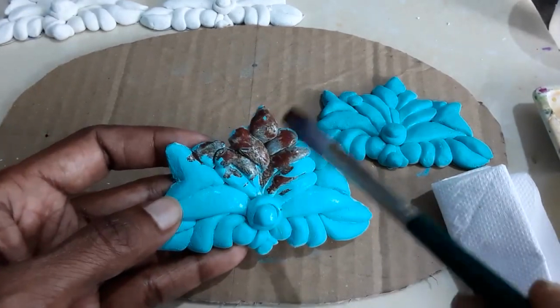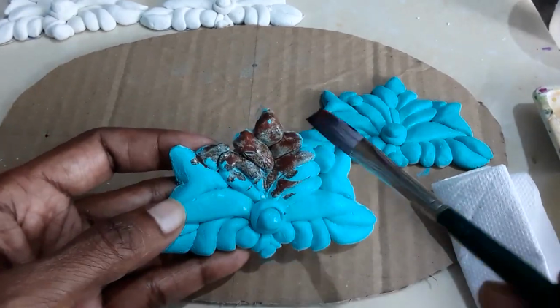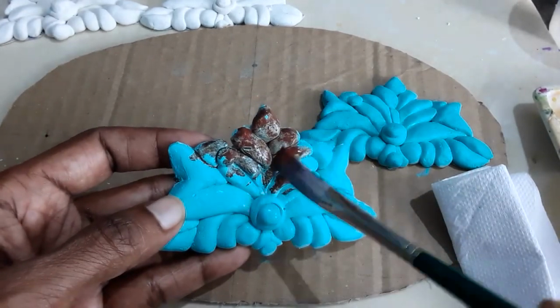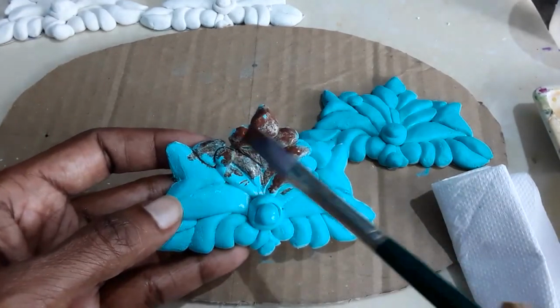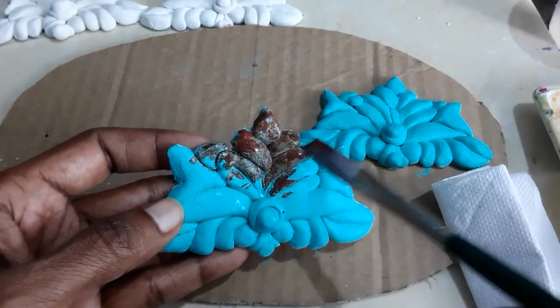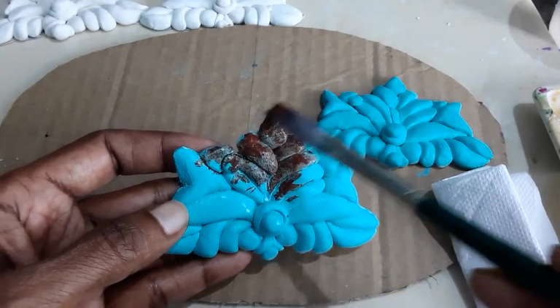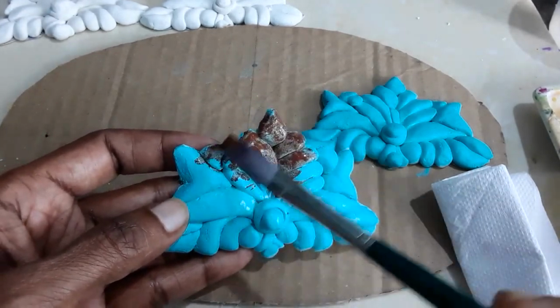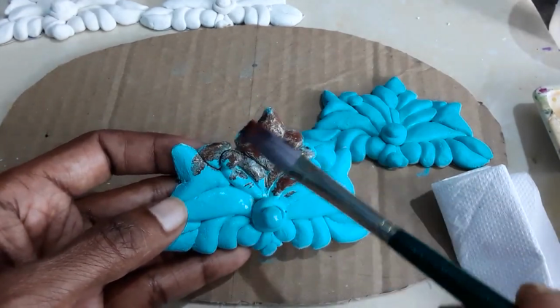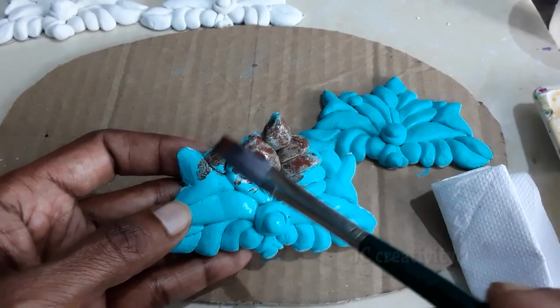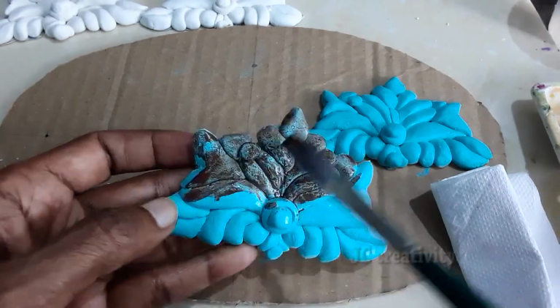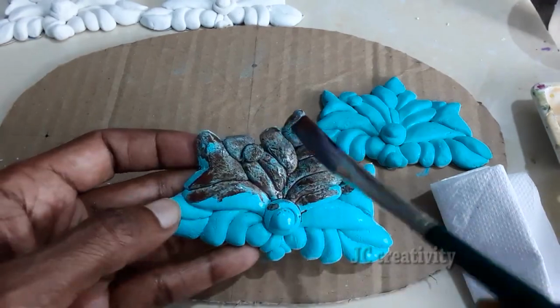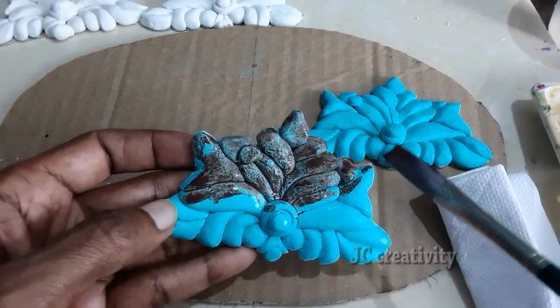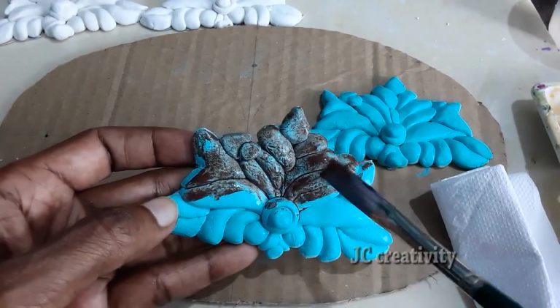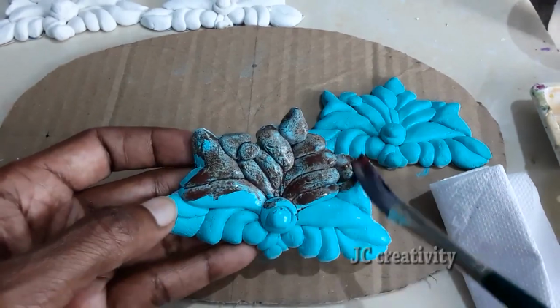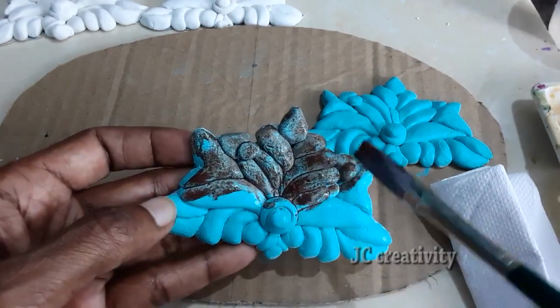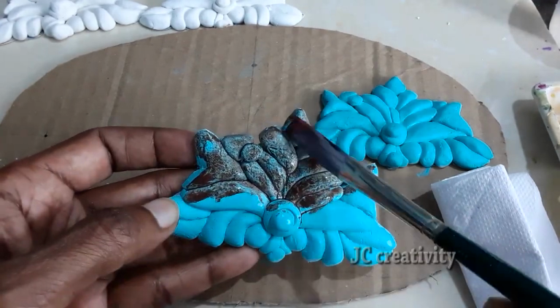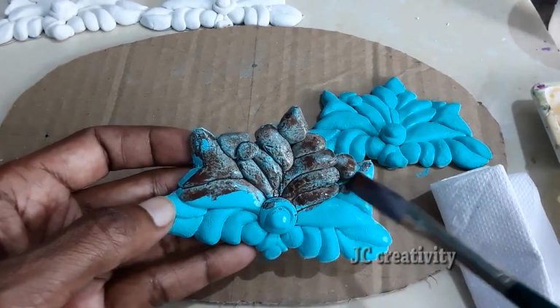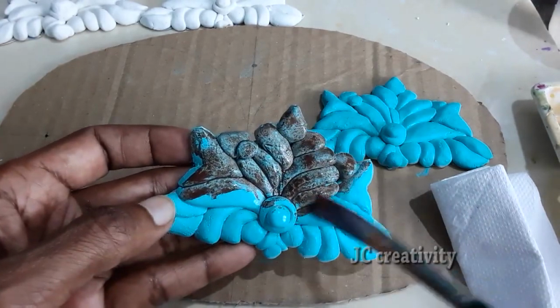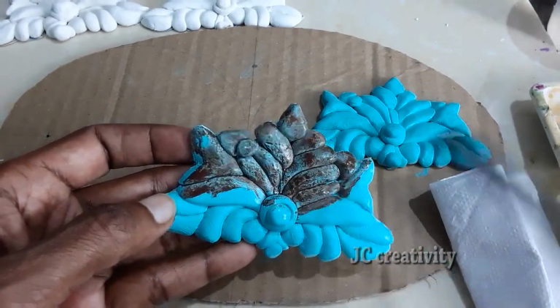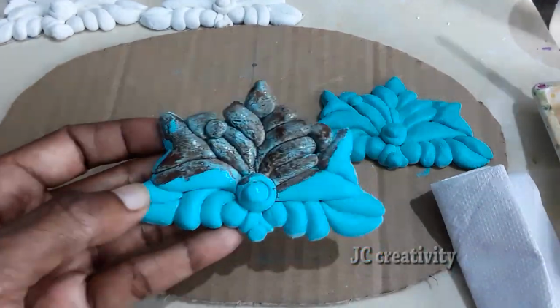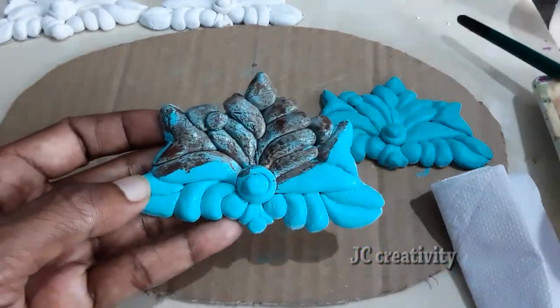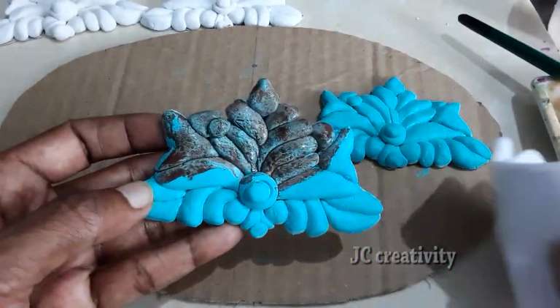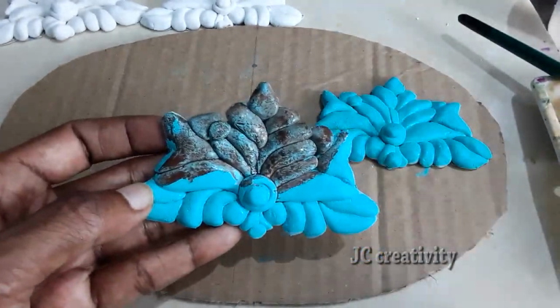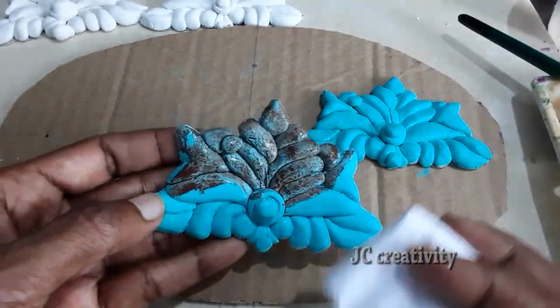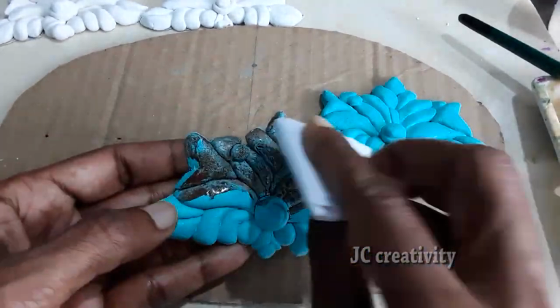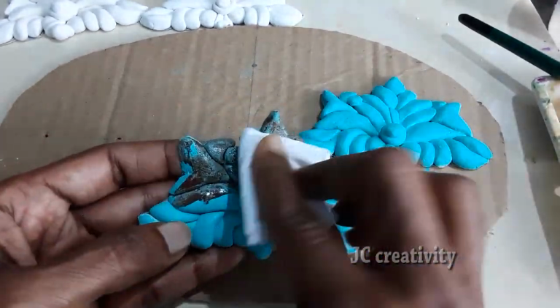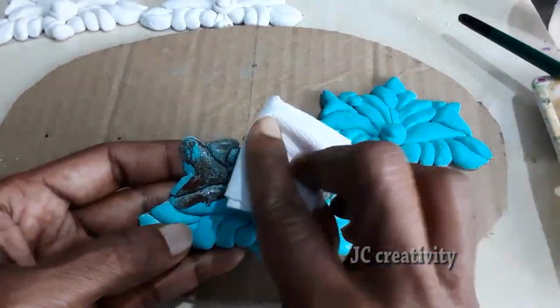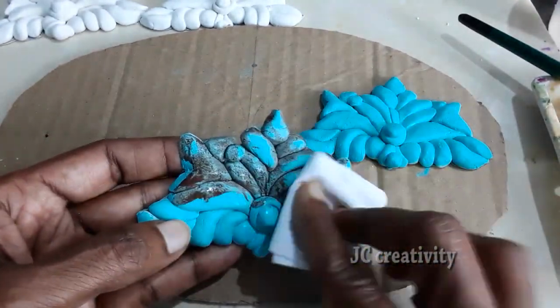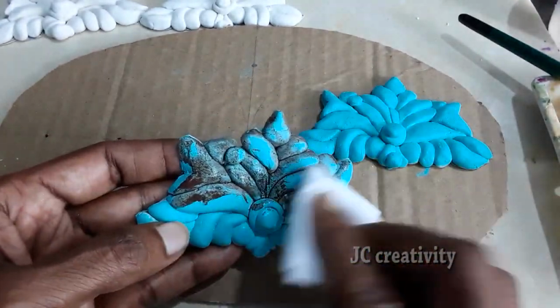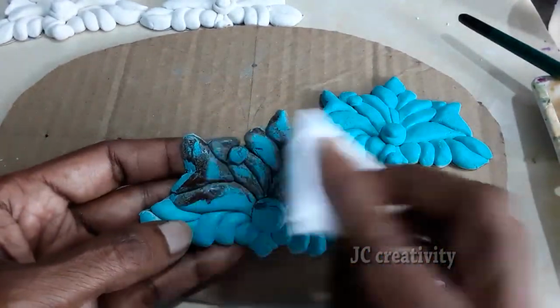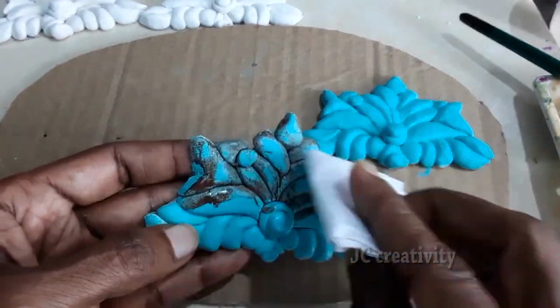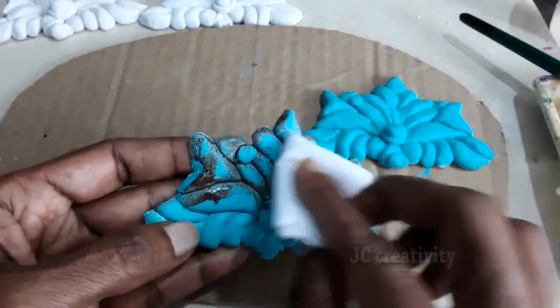To give a rustic look, apply a wash of brown and tap it with tissue paper.